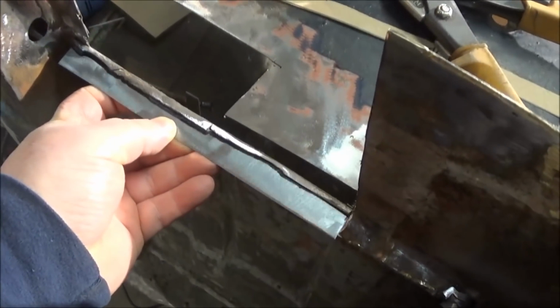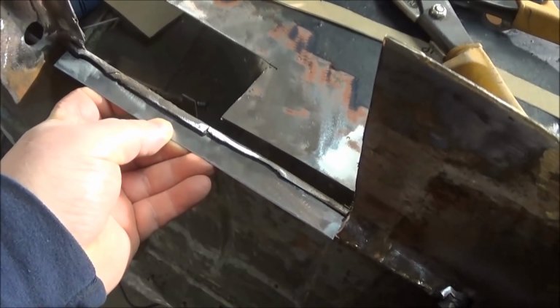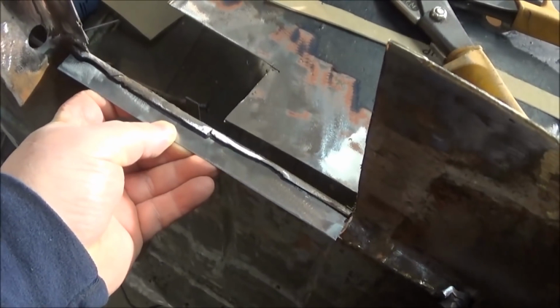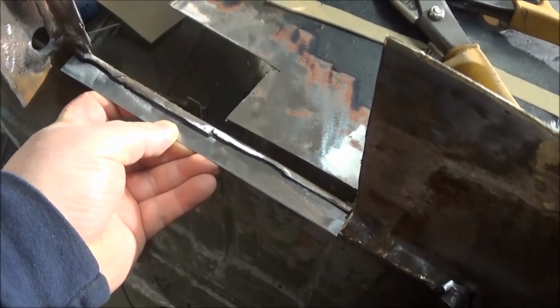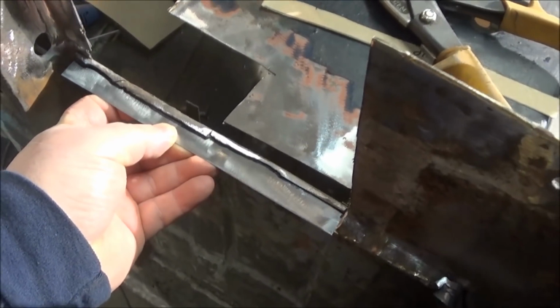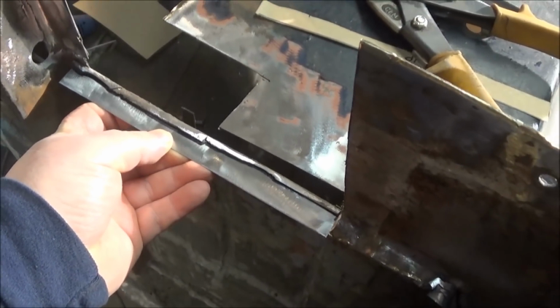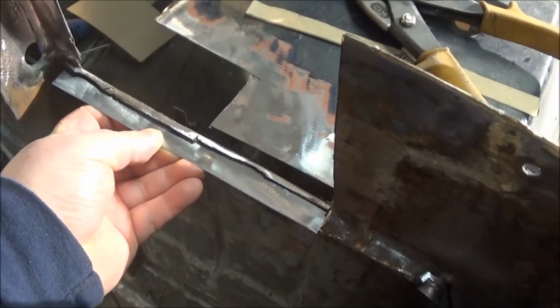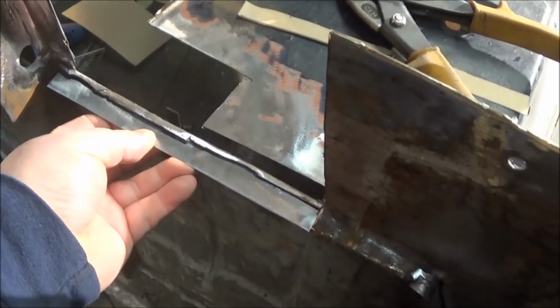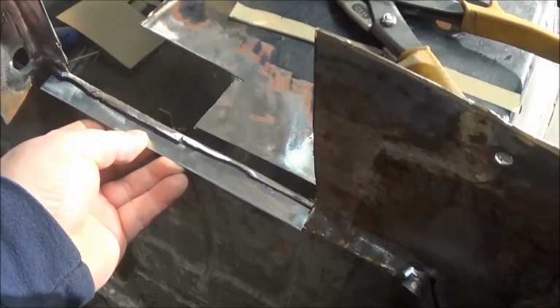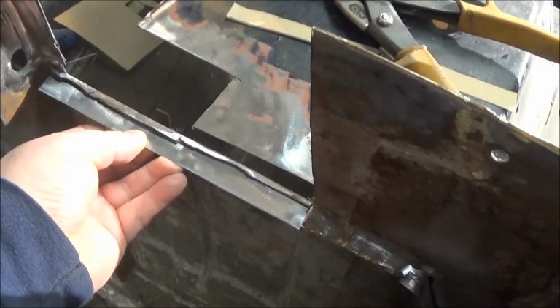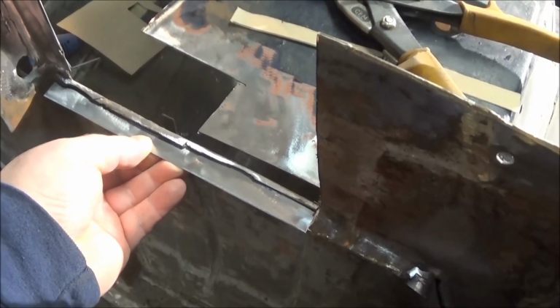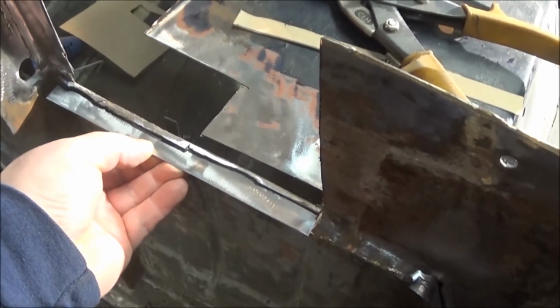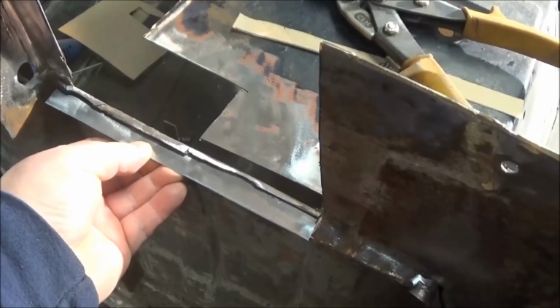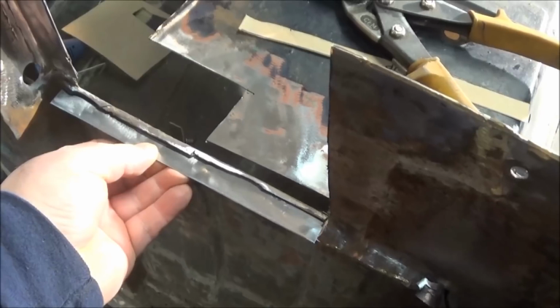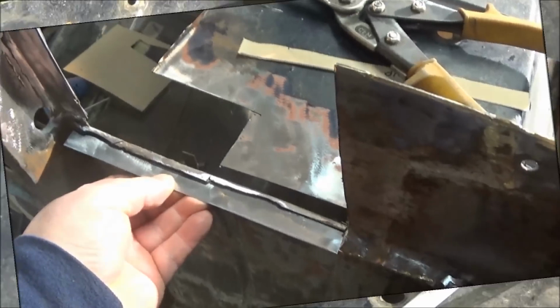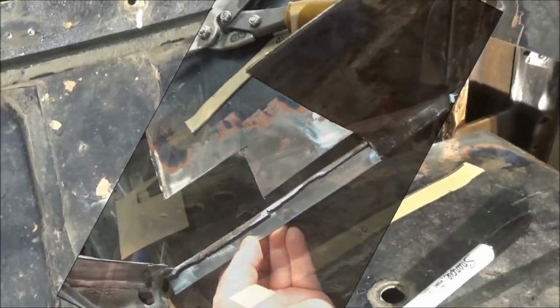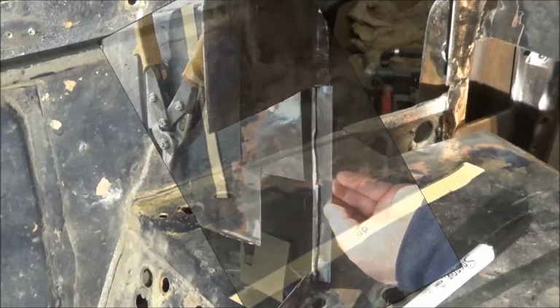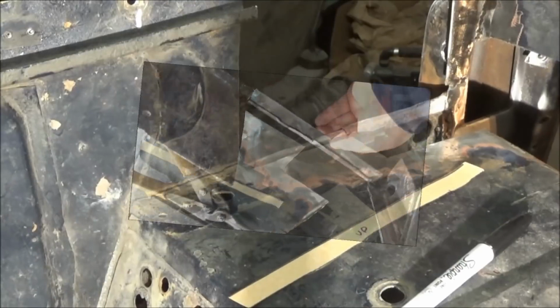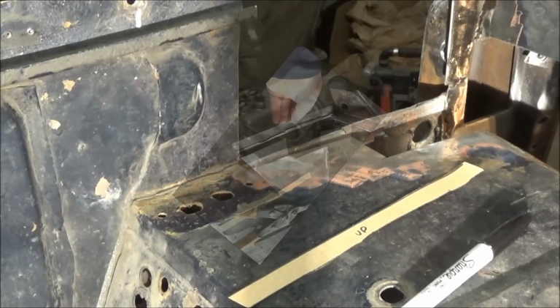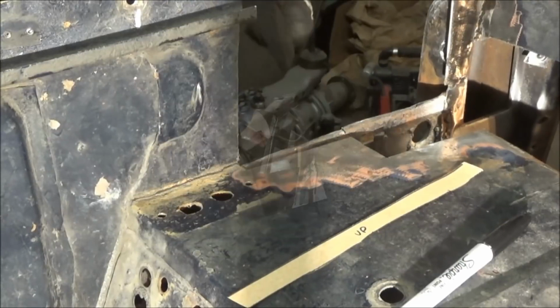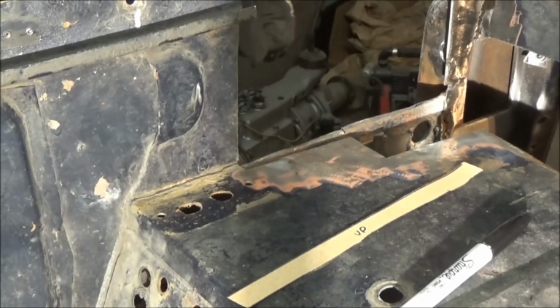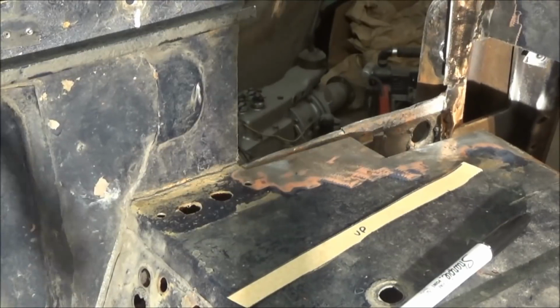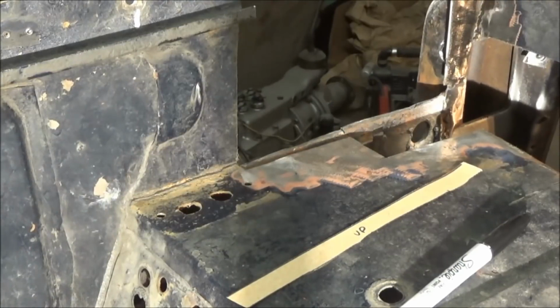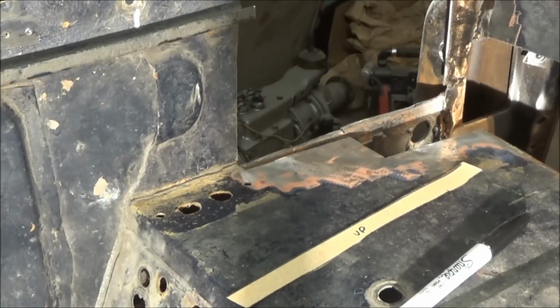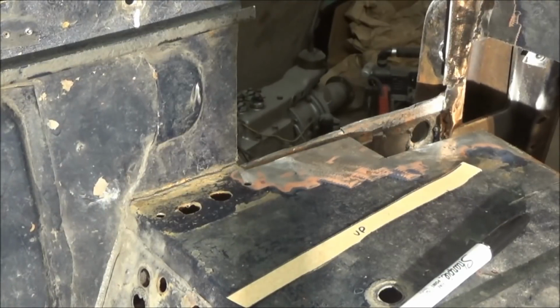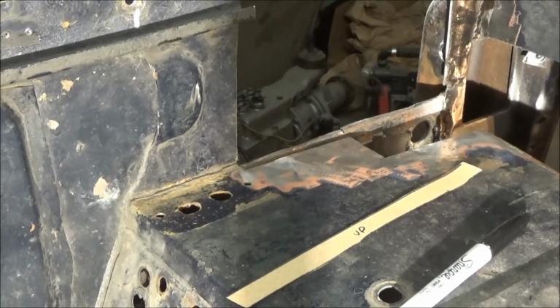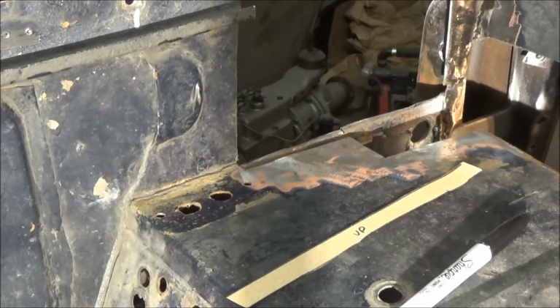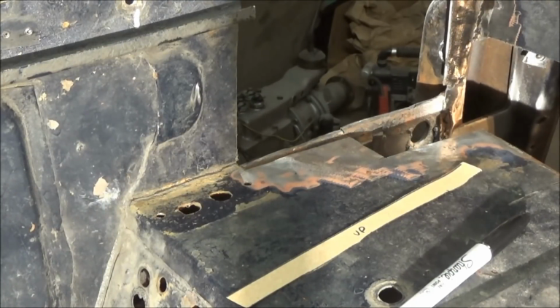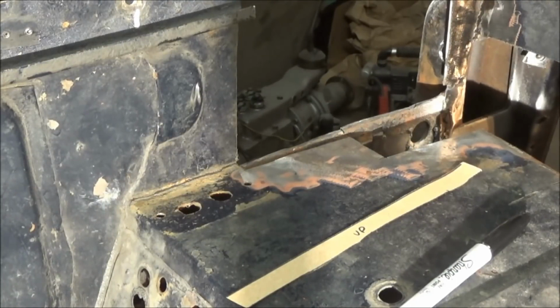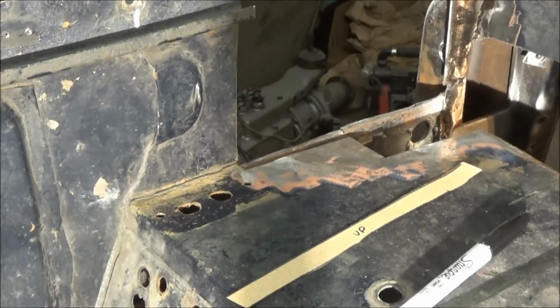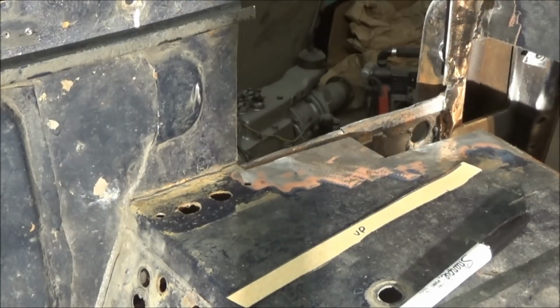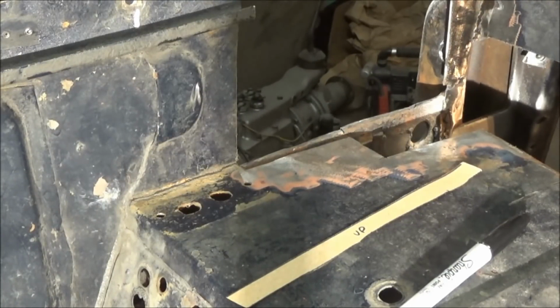Let's go ahead and weld this flange in — or at least tack it in.